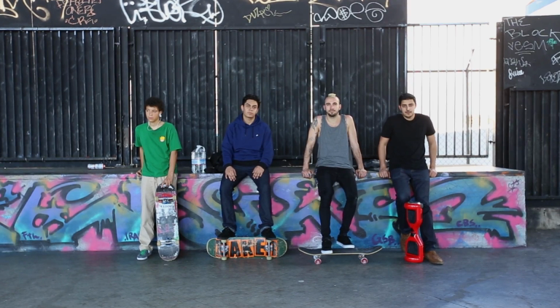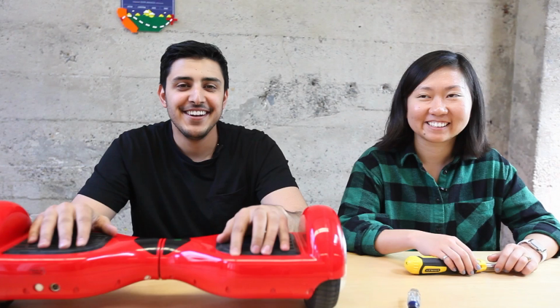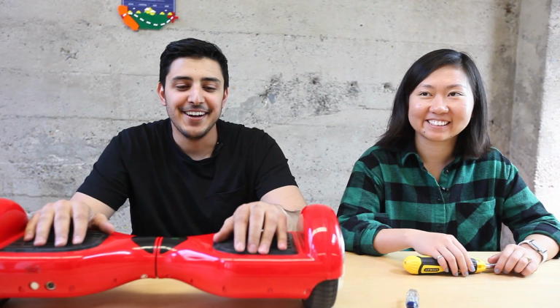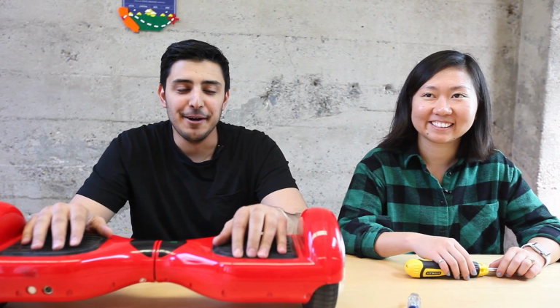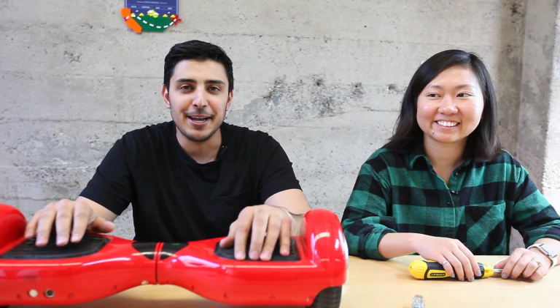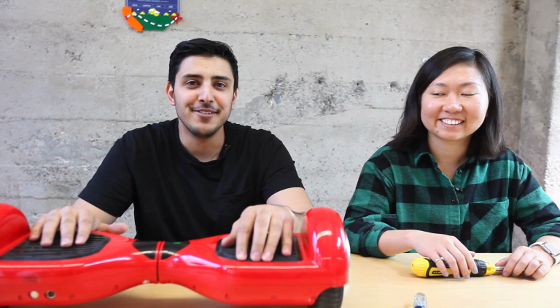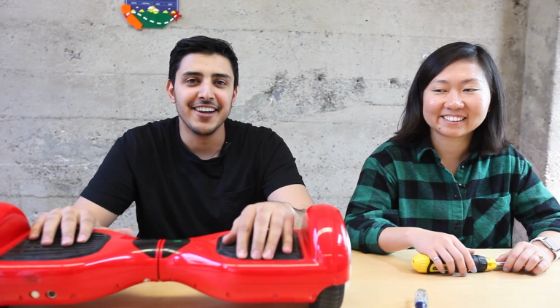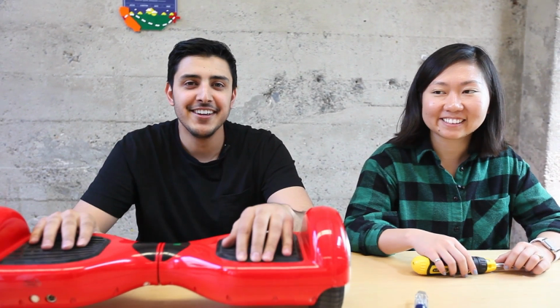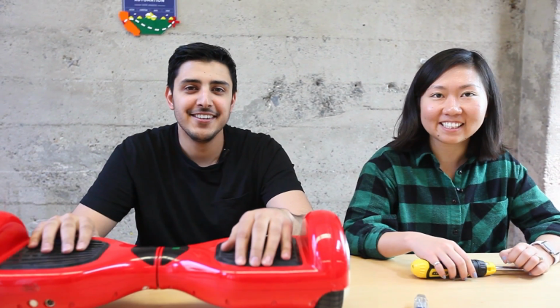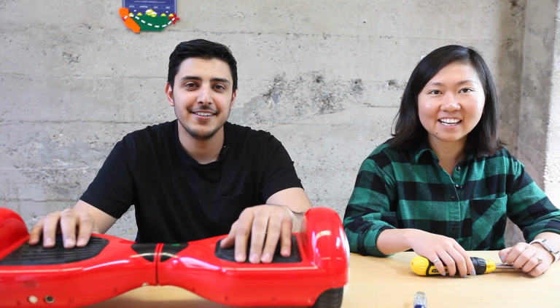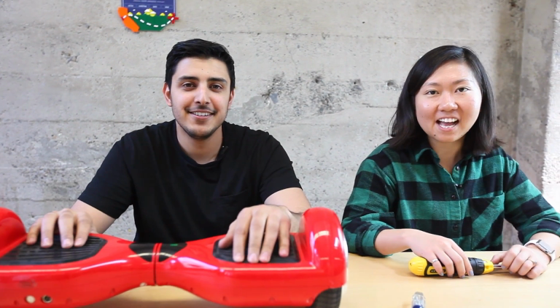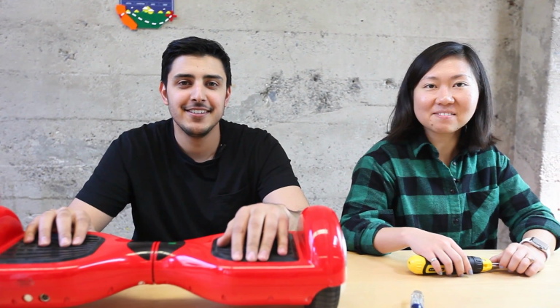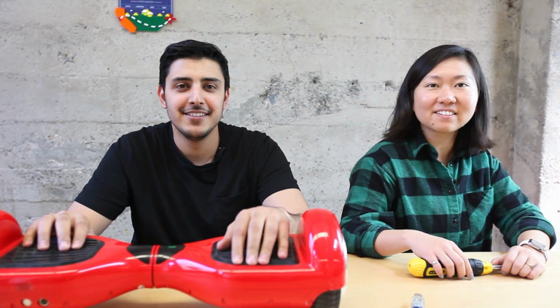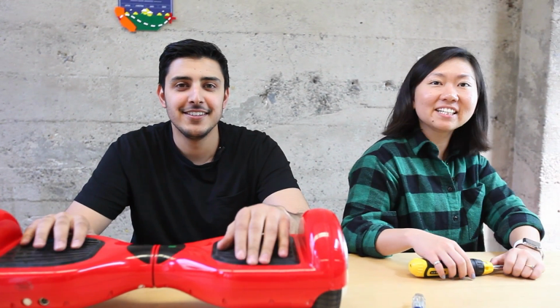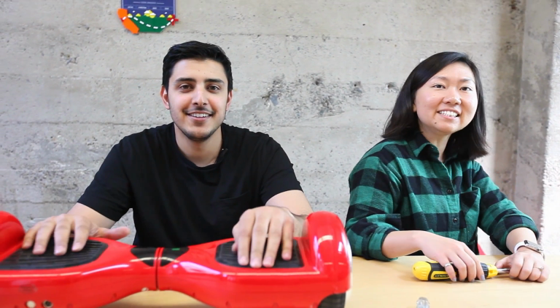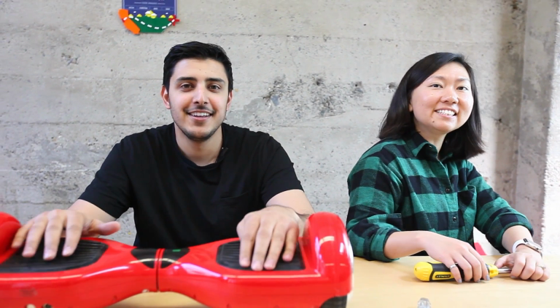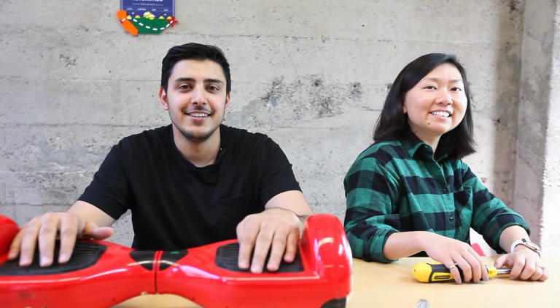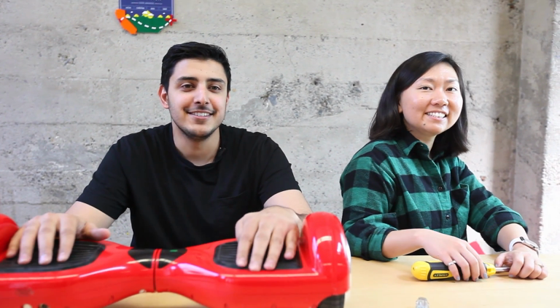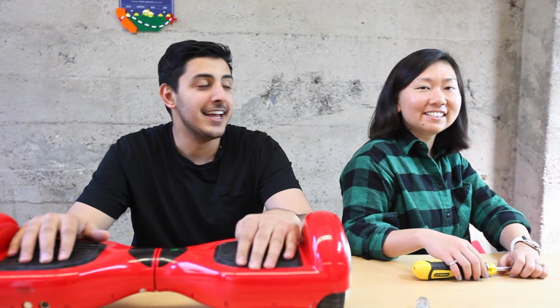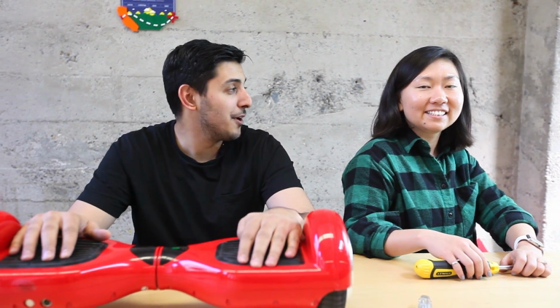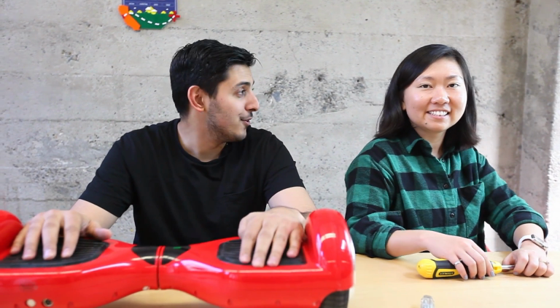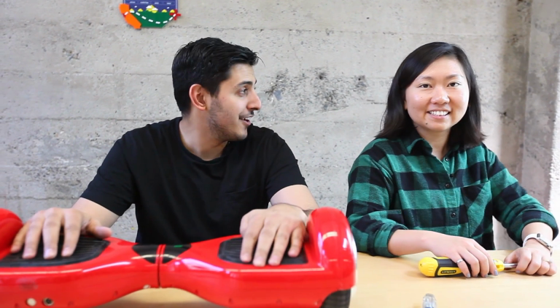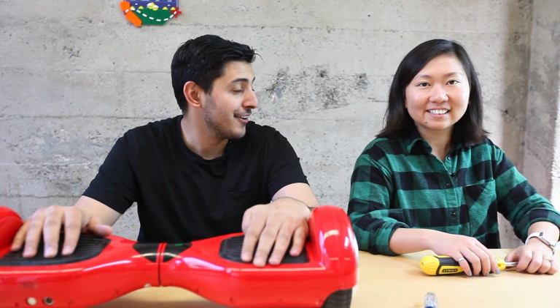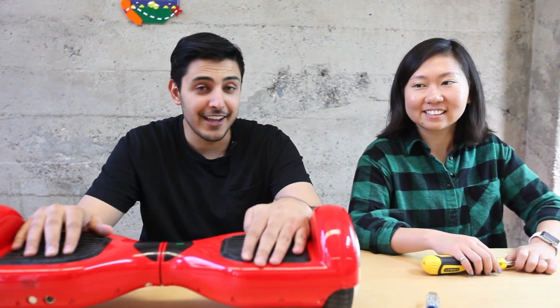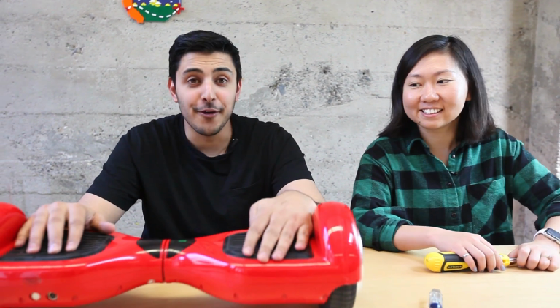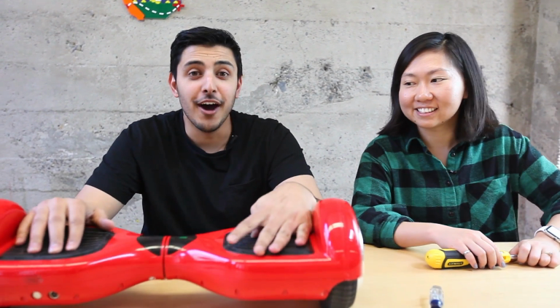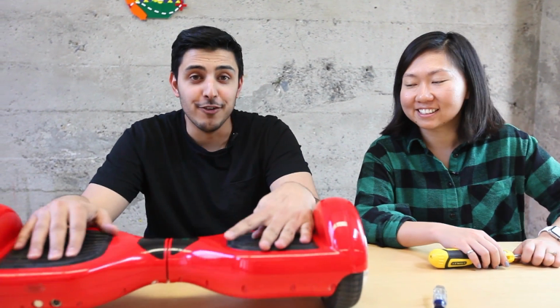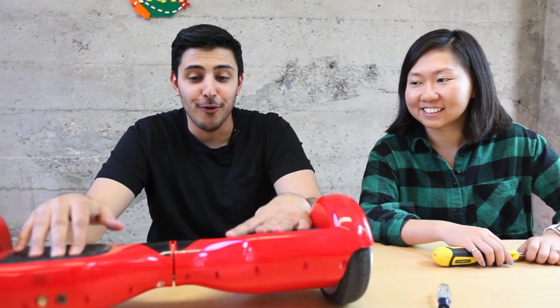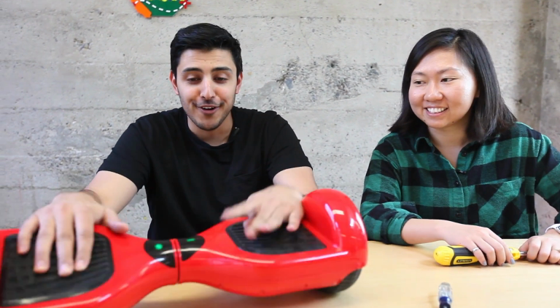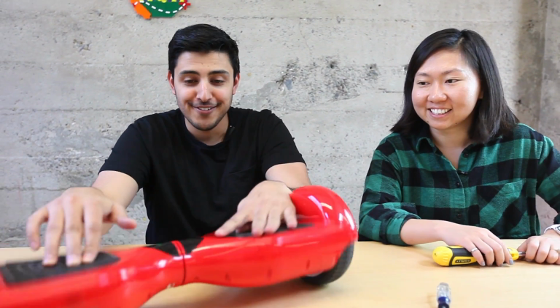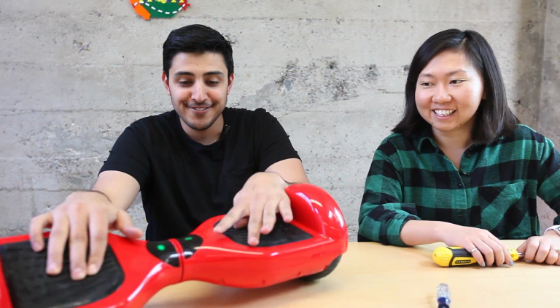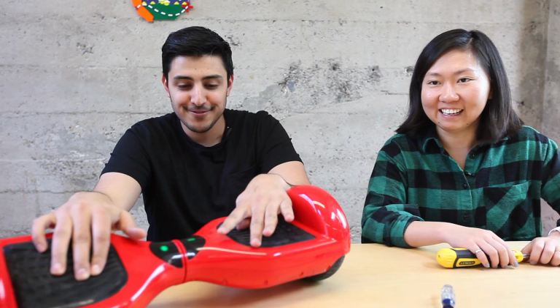Hi, my name is Sunny. I'm Sylvia. Today we're tearing down a hoverboard. Woo!